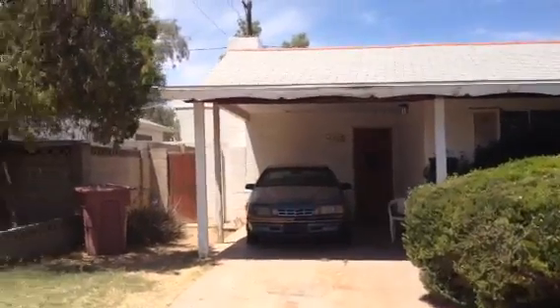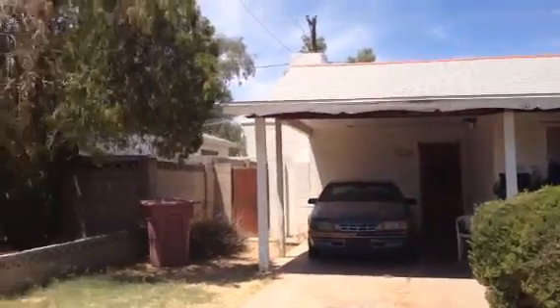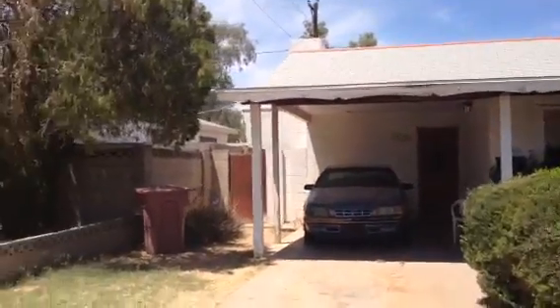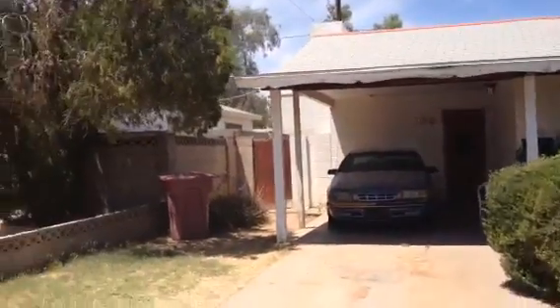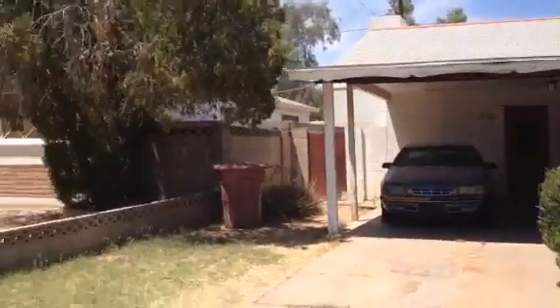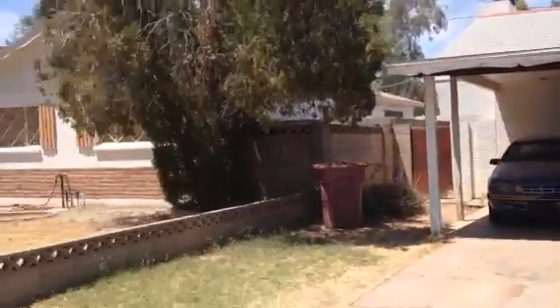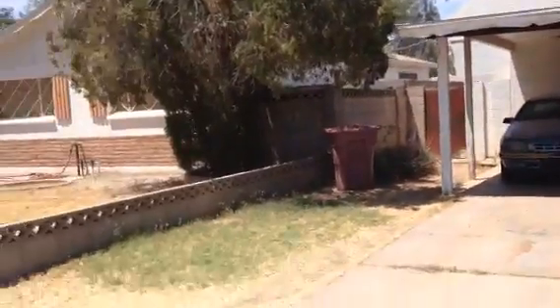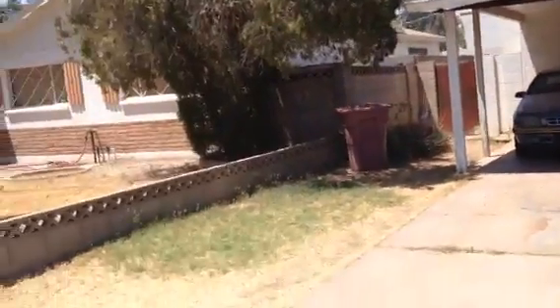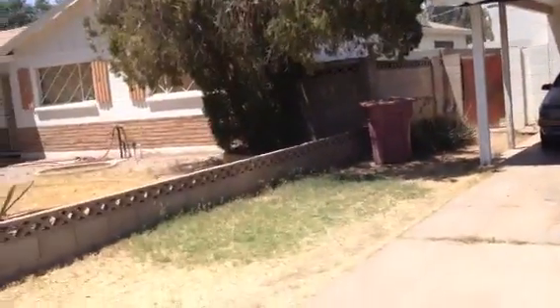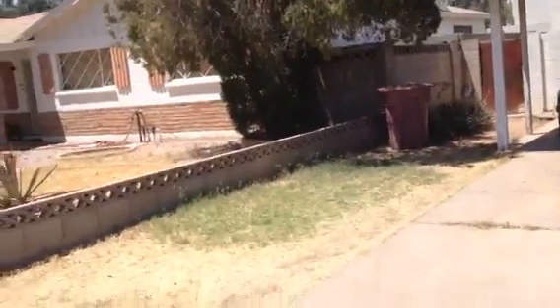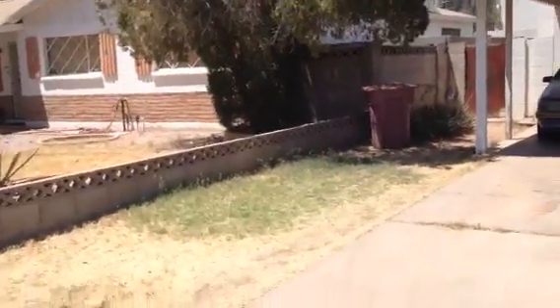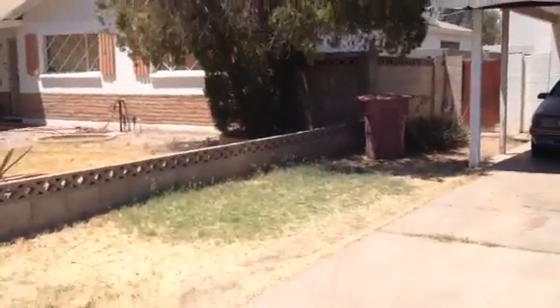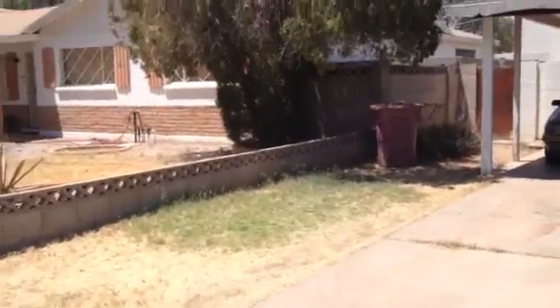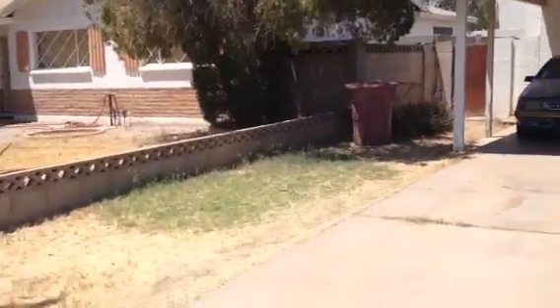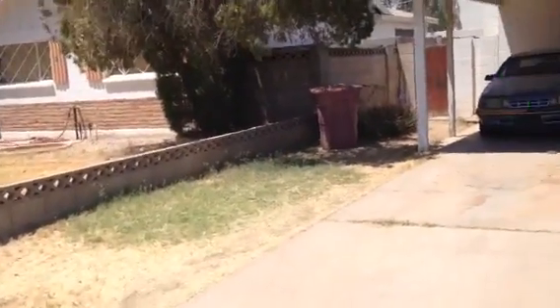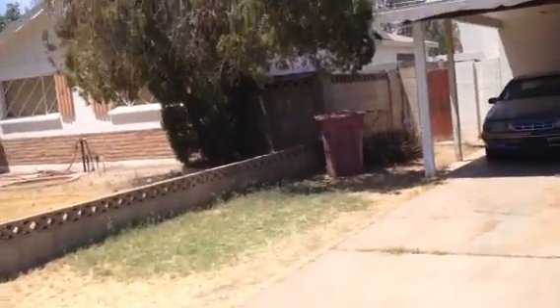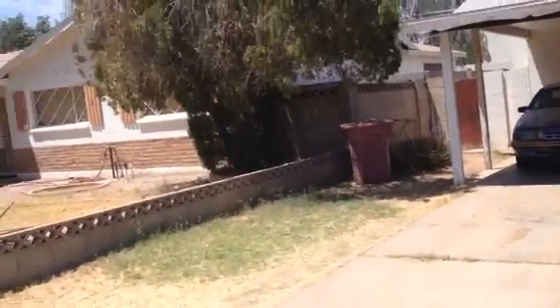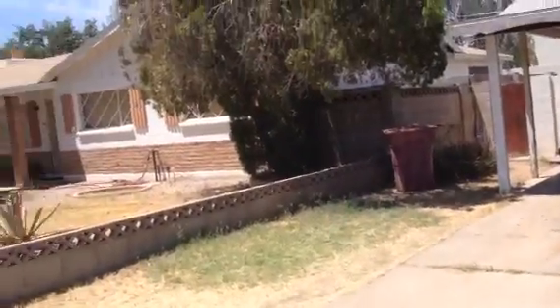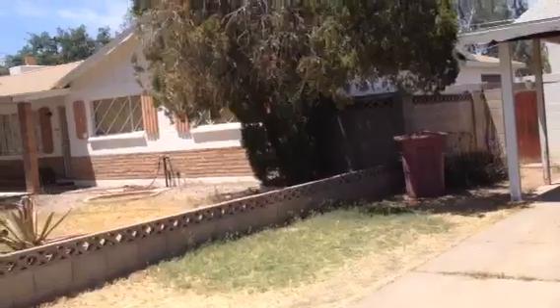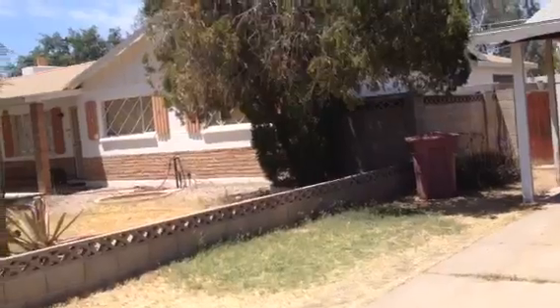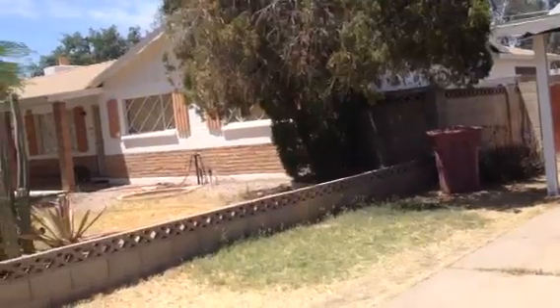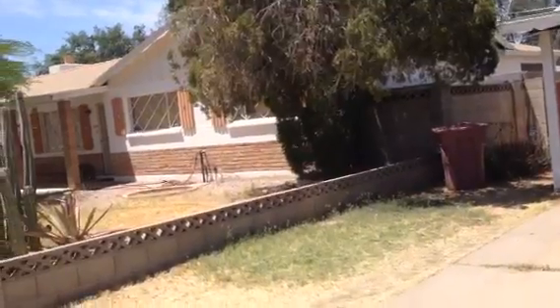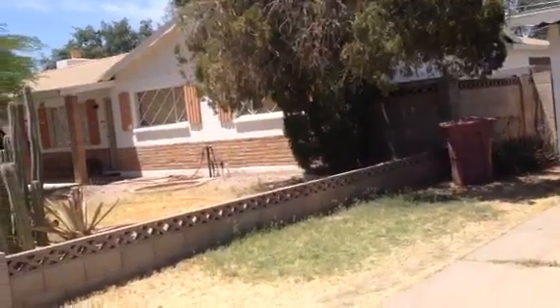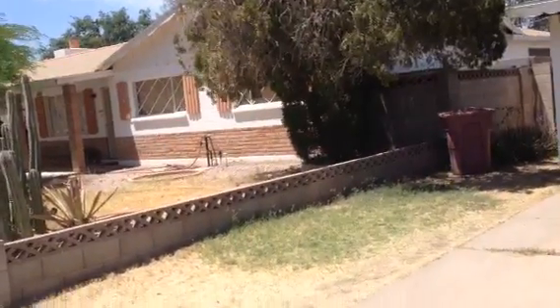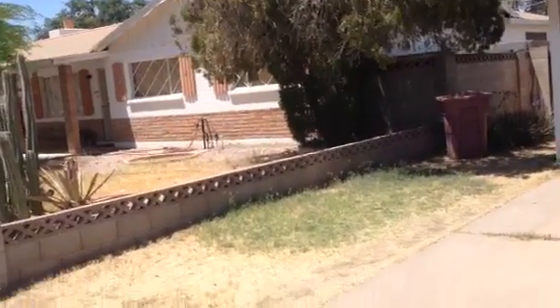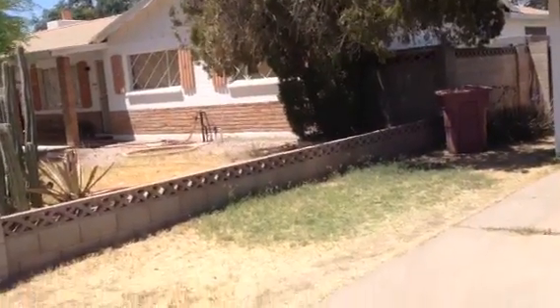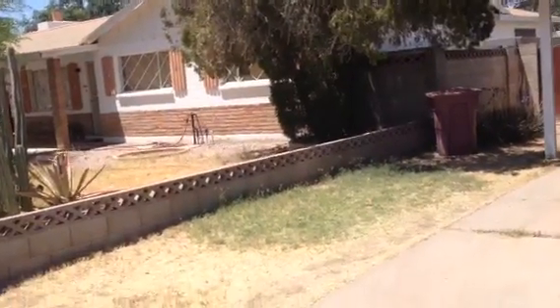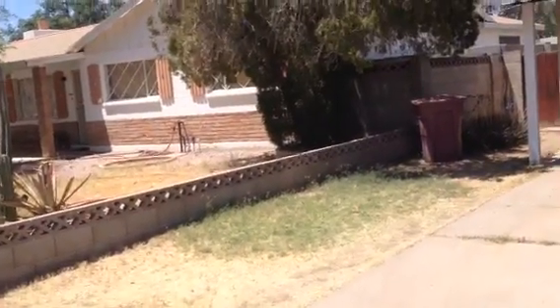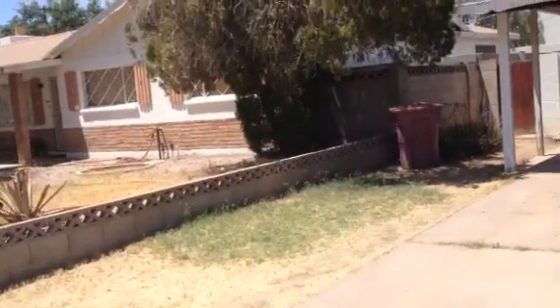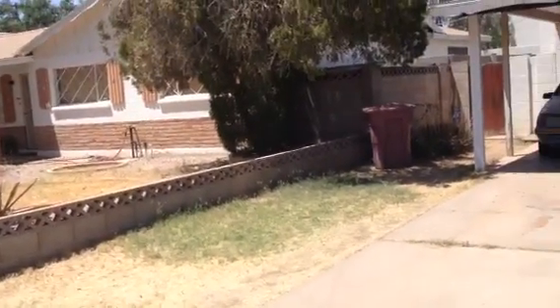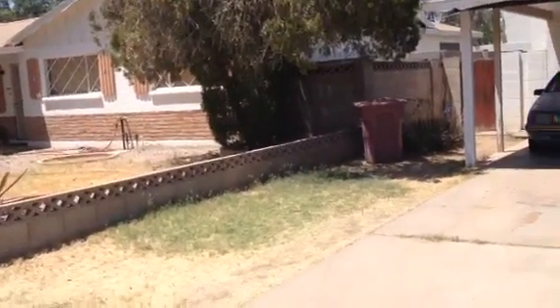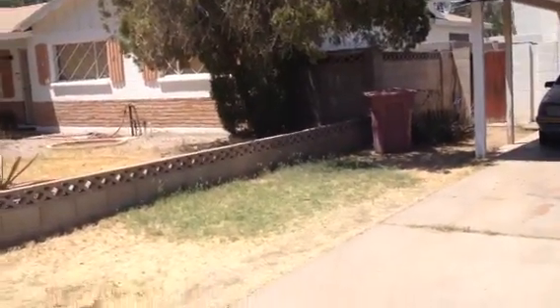There's a commercial building right behind here. I believe it's a car dealer right behind this house. So that's a factor.